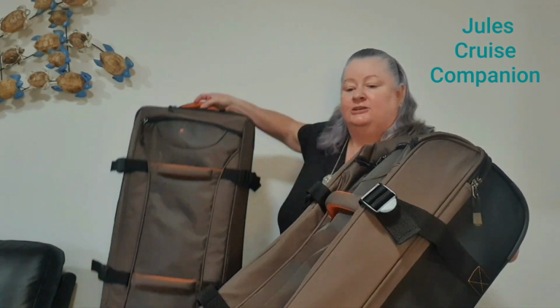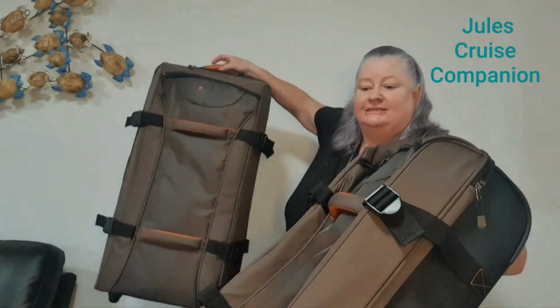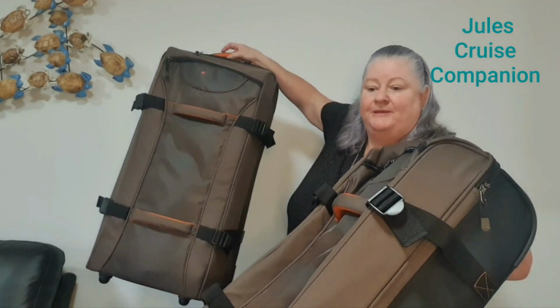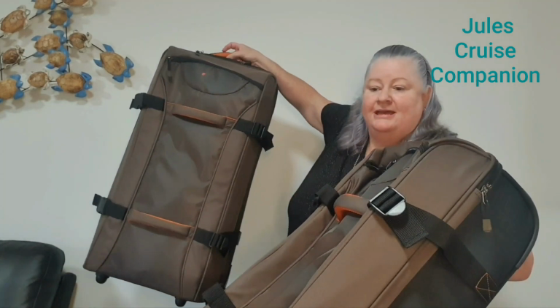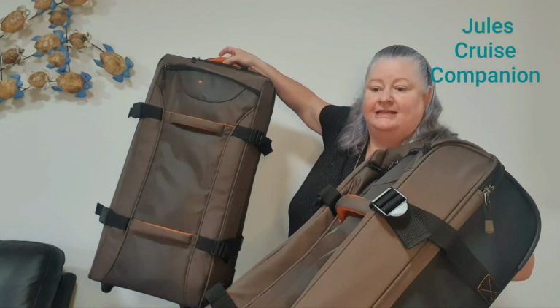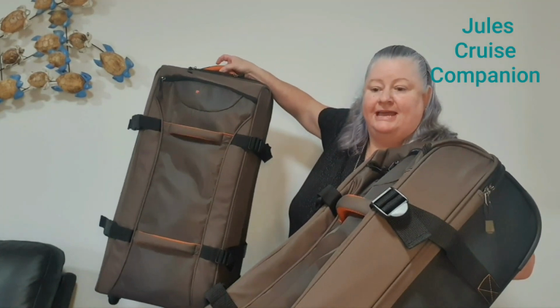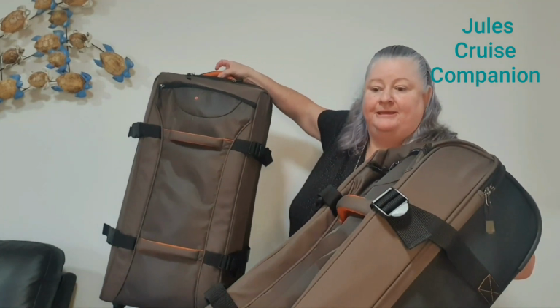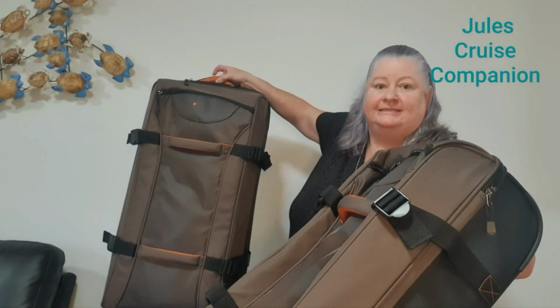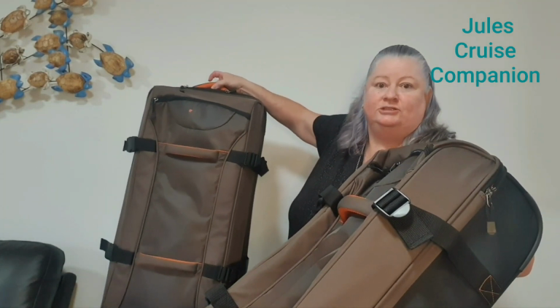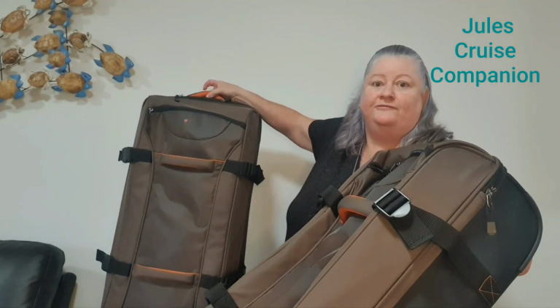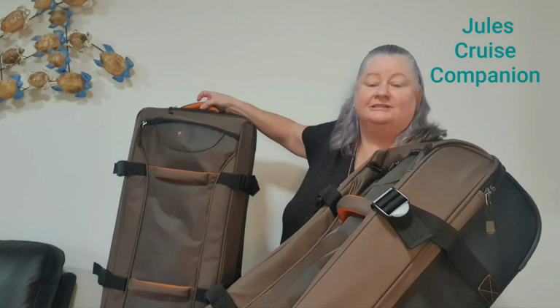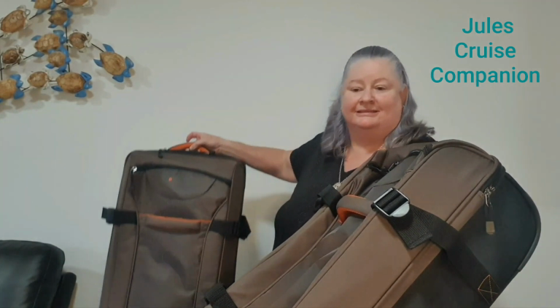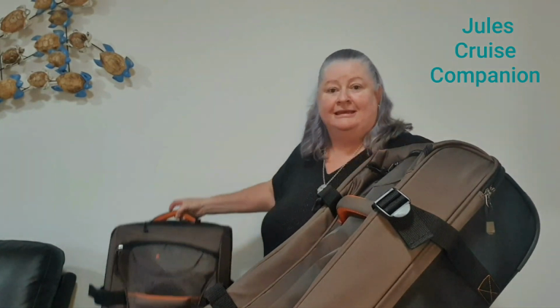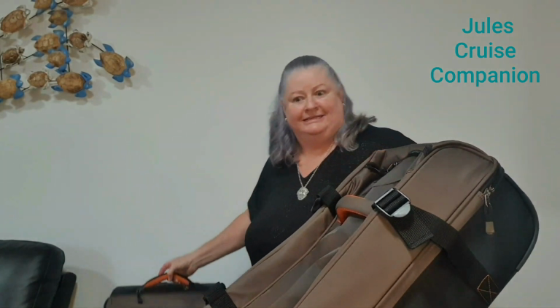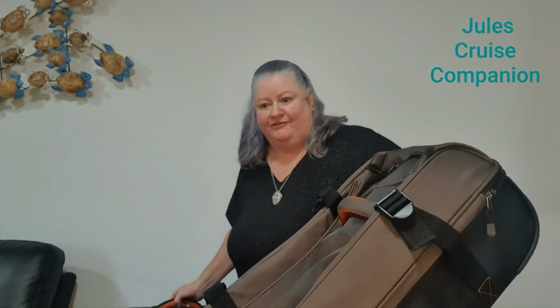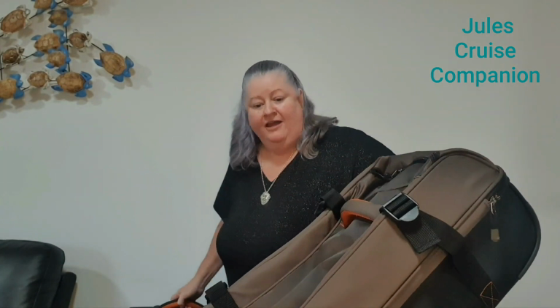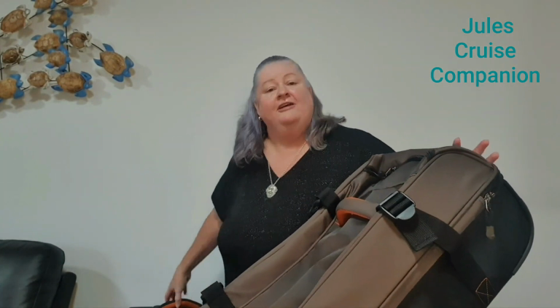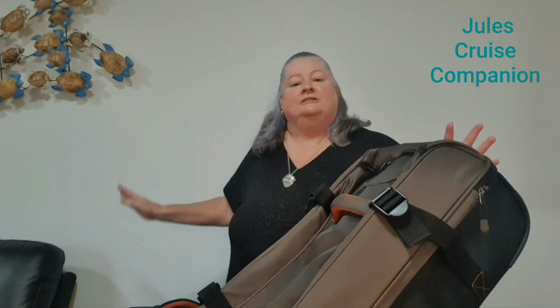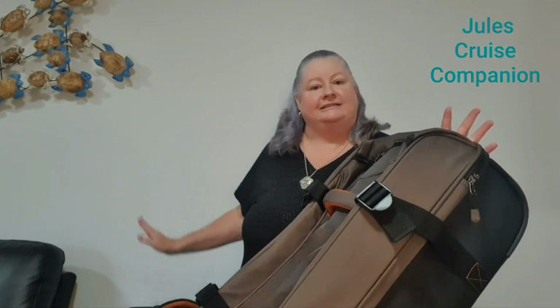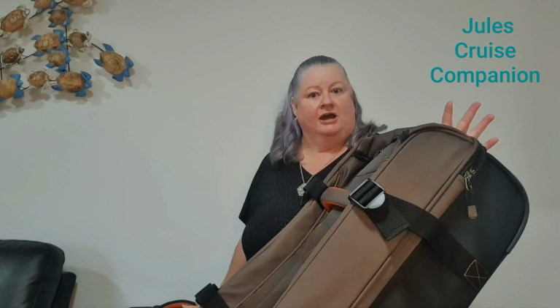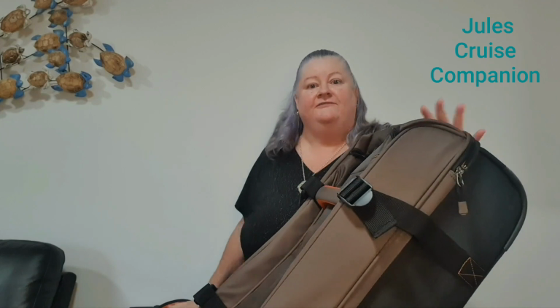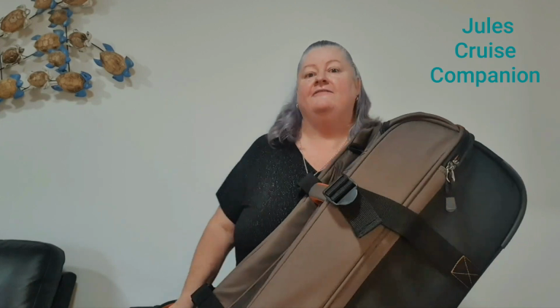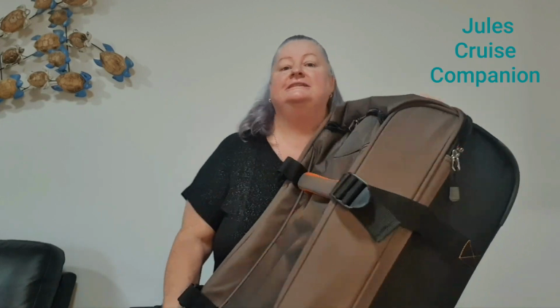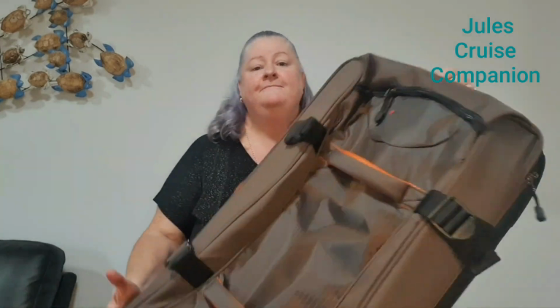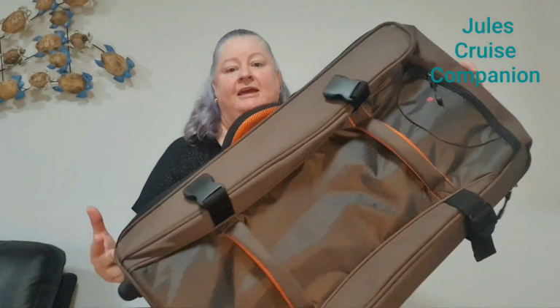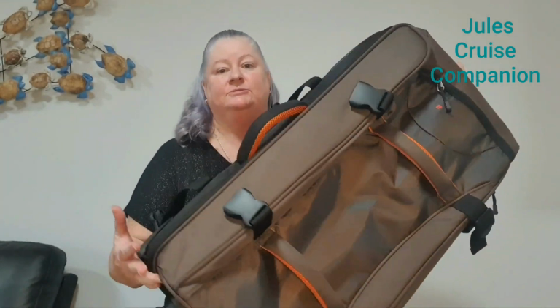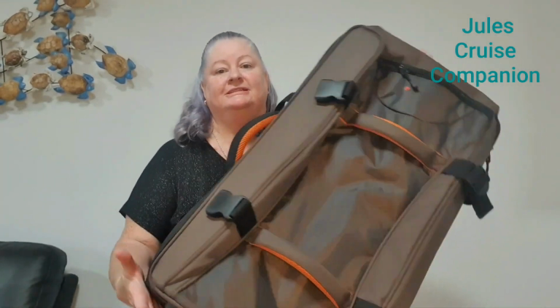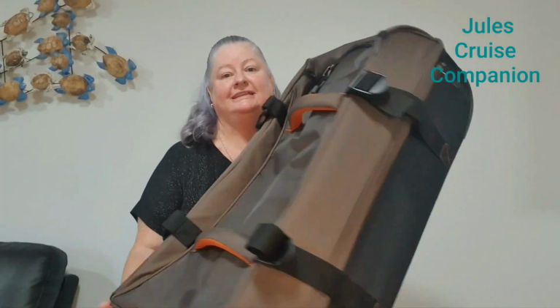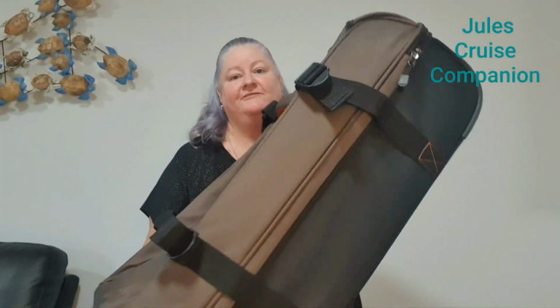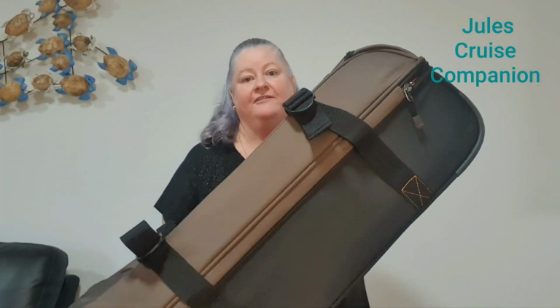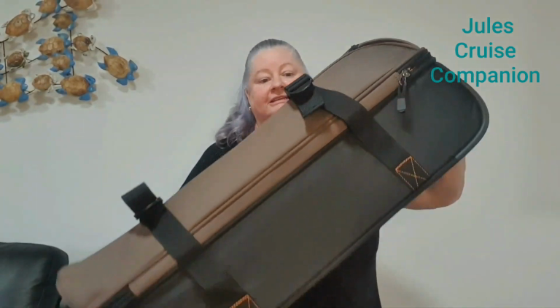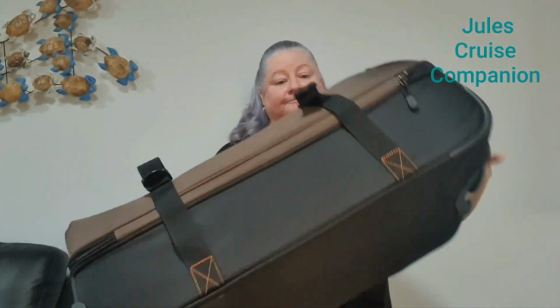So this is the Pierre Cardin PC2465 — that's the 95-litre — and this one's the 65-litre.